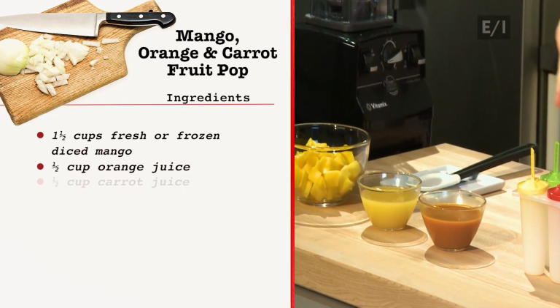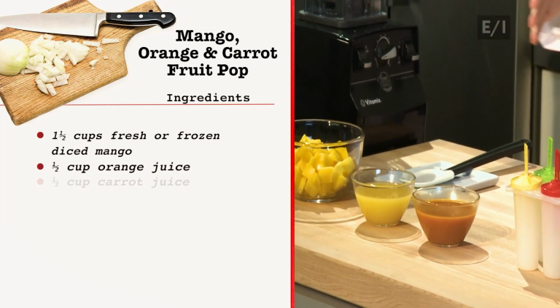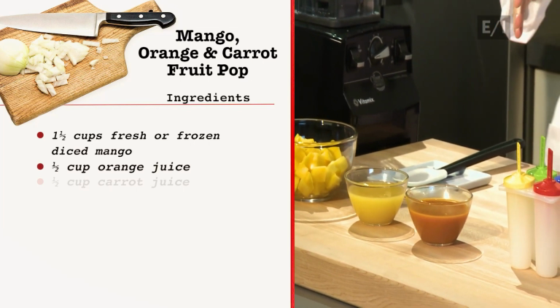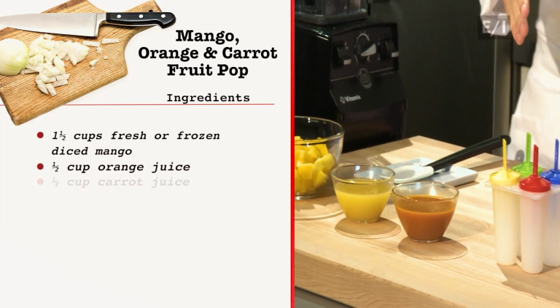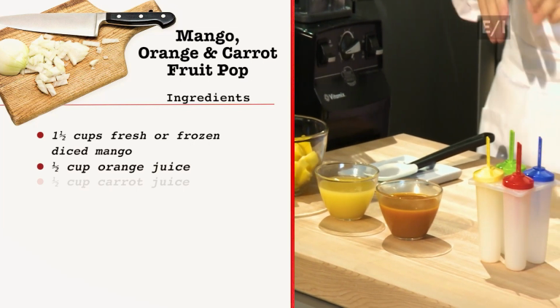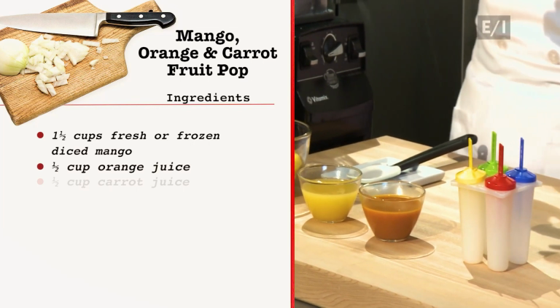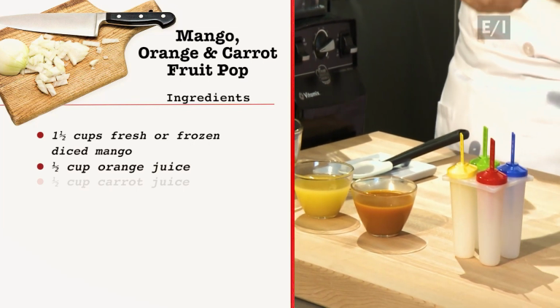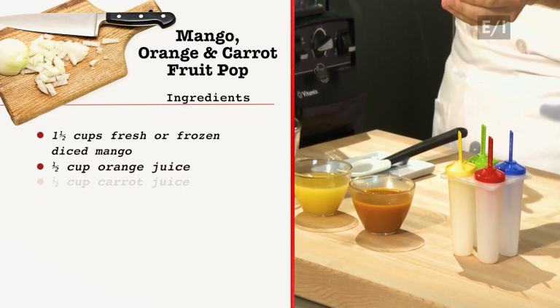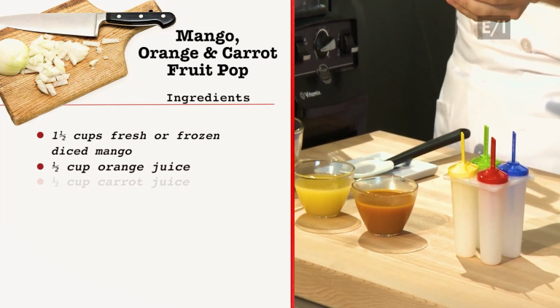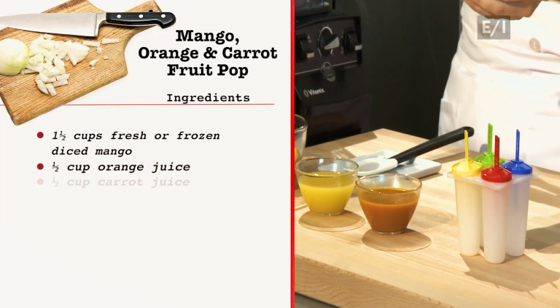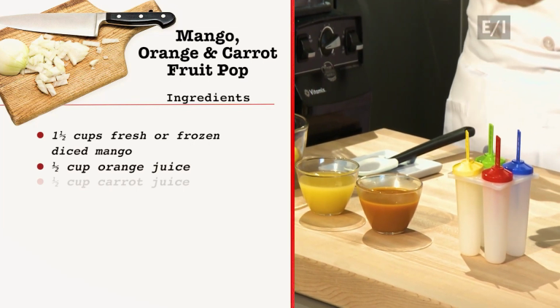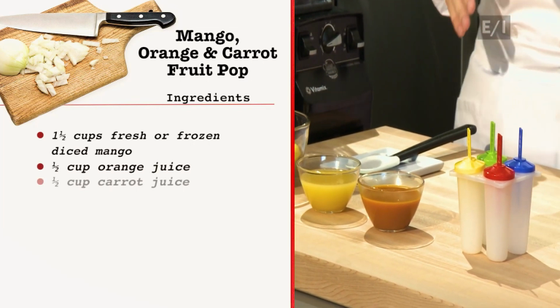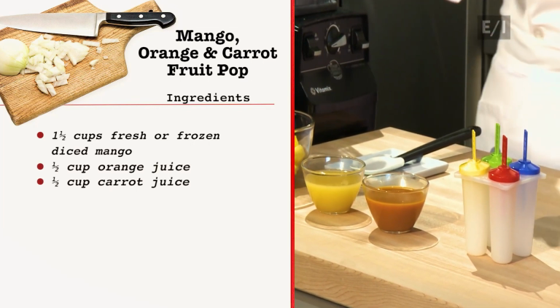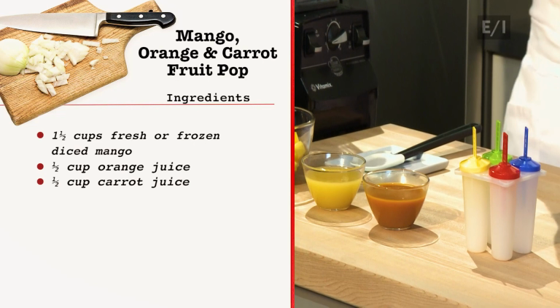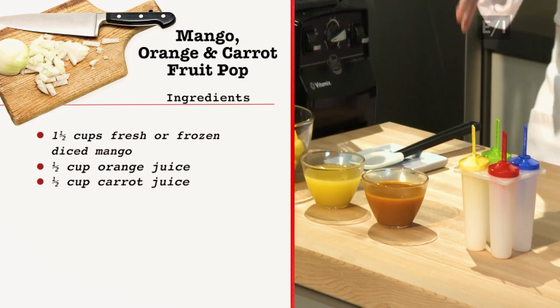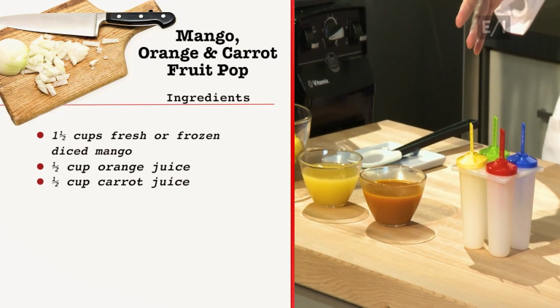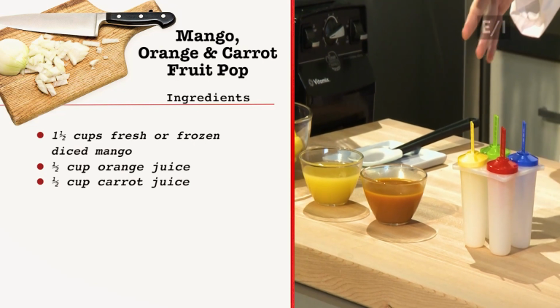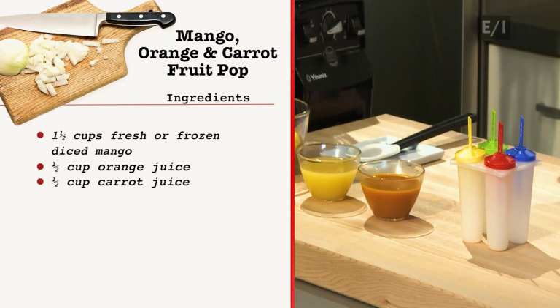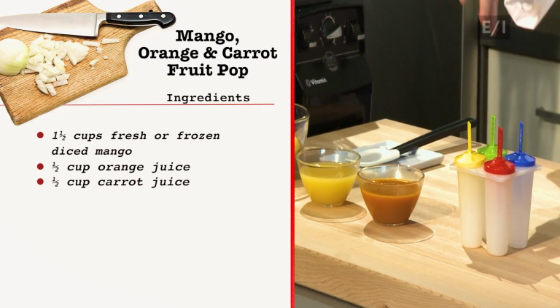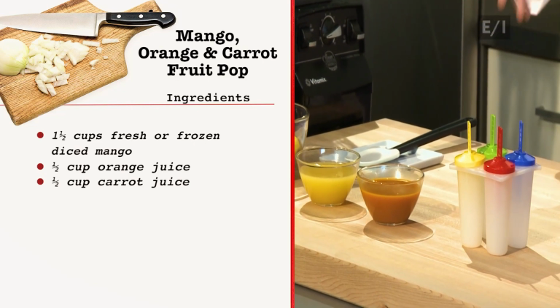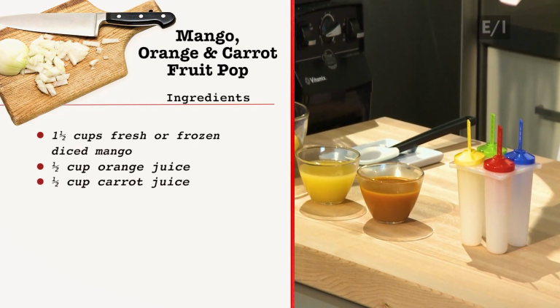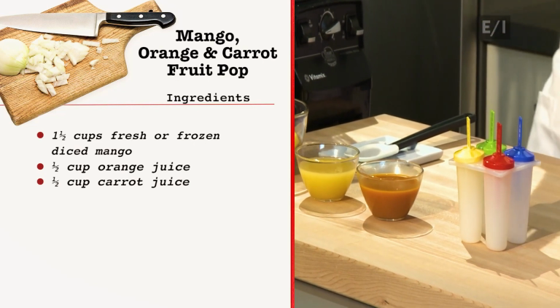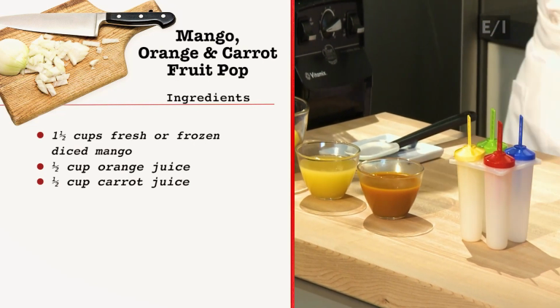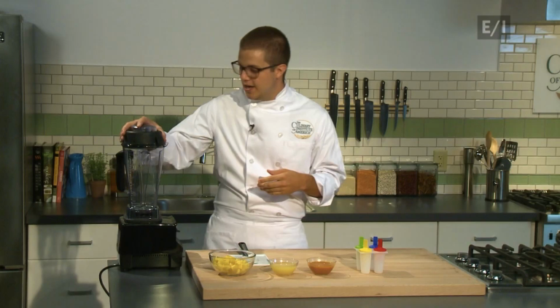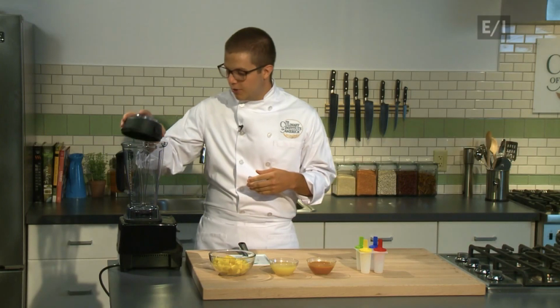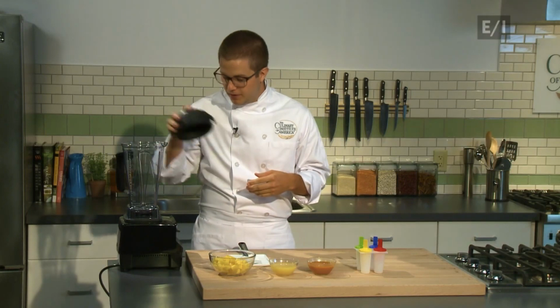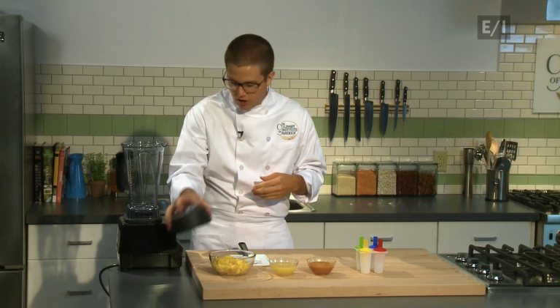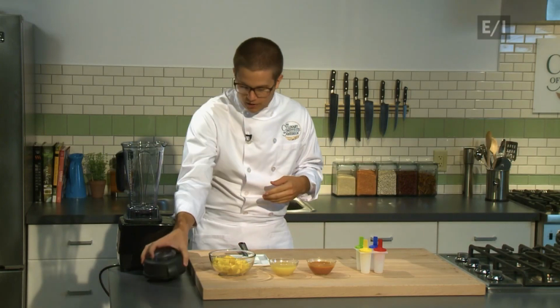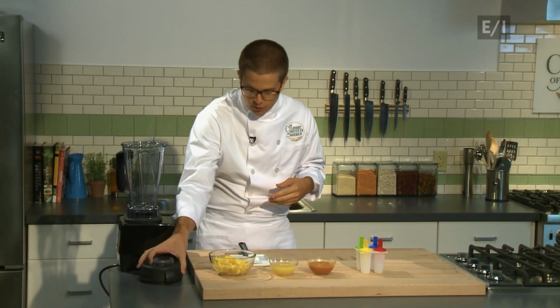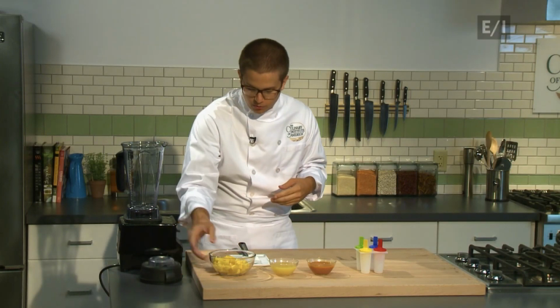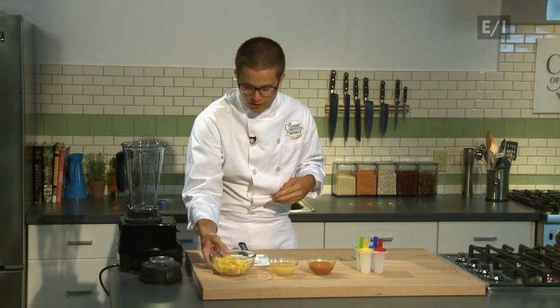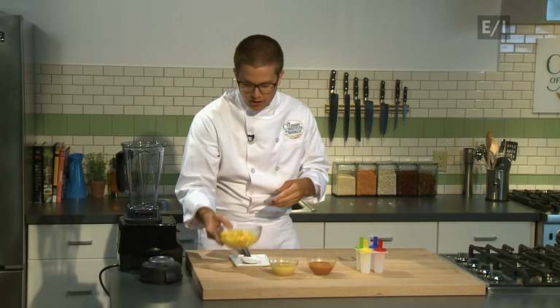And then last but not least, to give it that nice beautiful orange color, you're going to add half a cup of carrot juice. And we're going to put this all in our blender here.